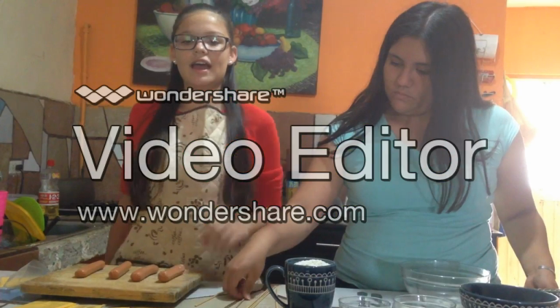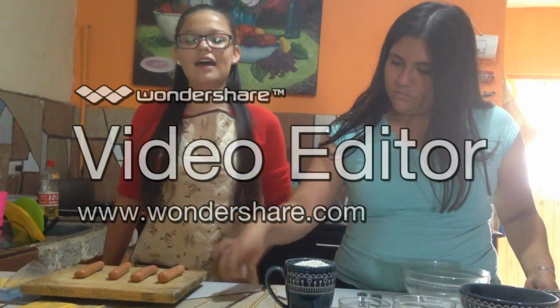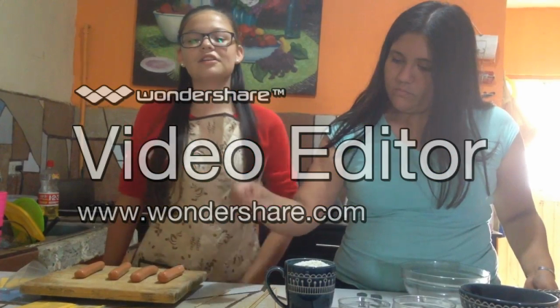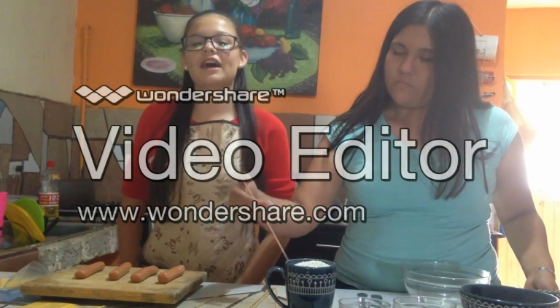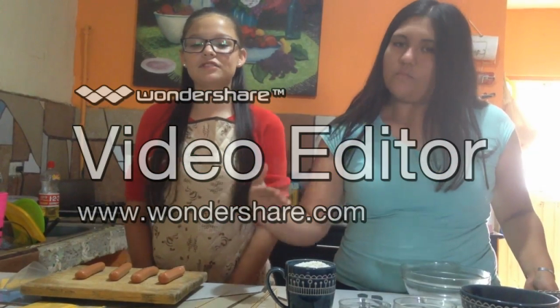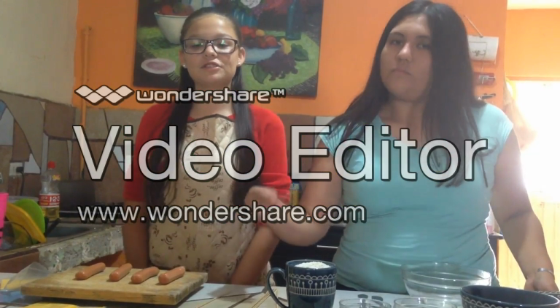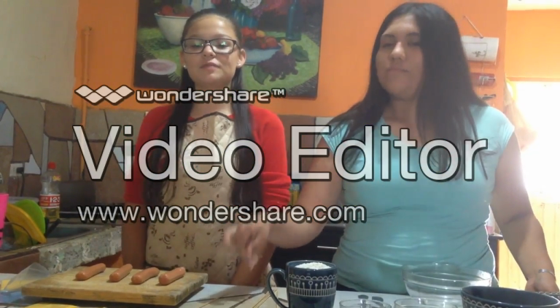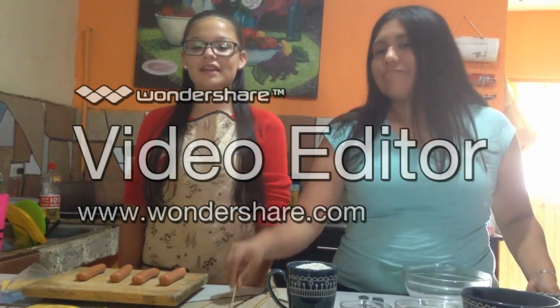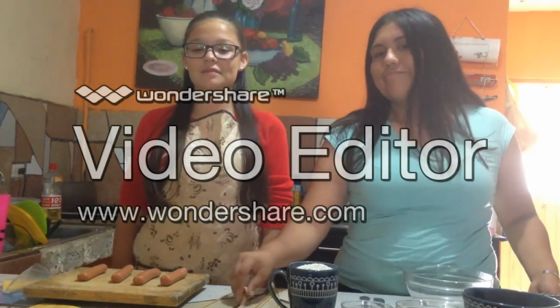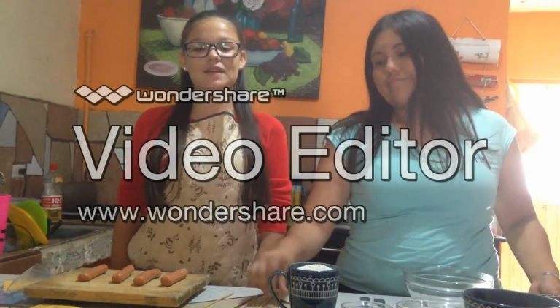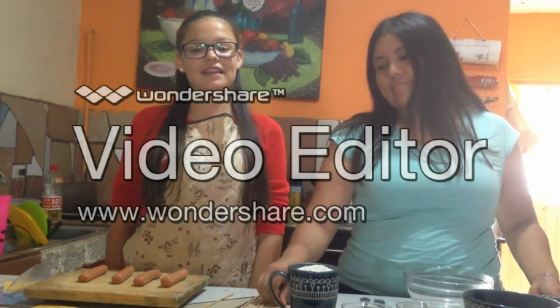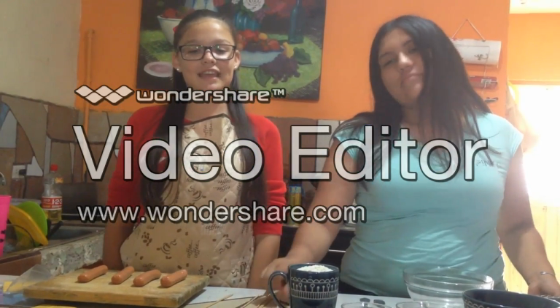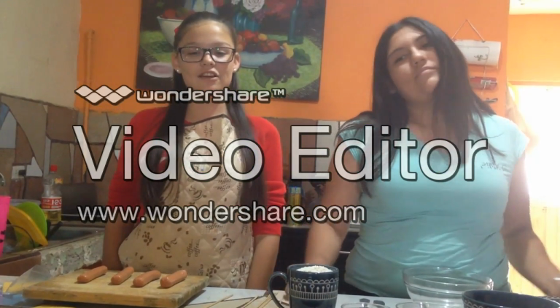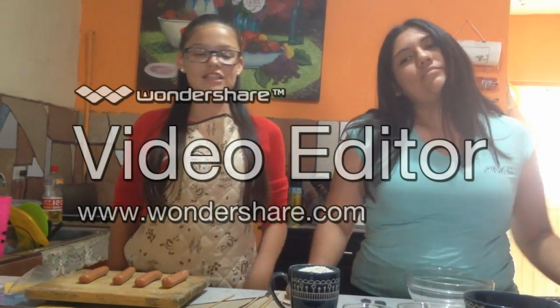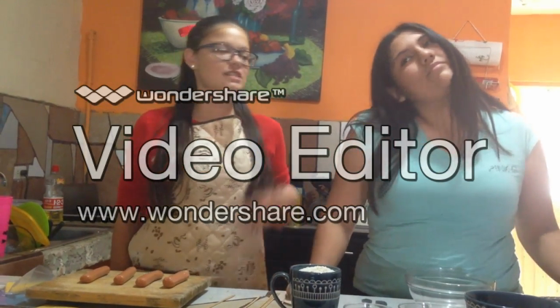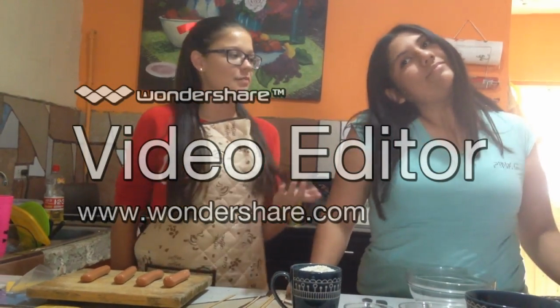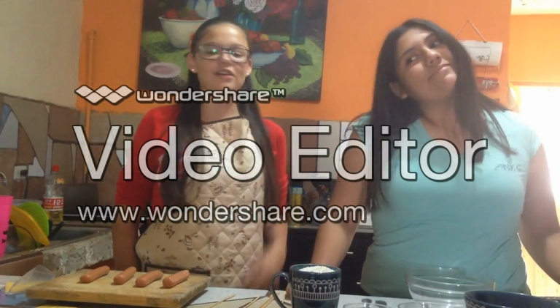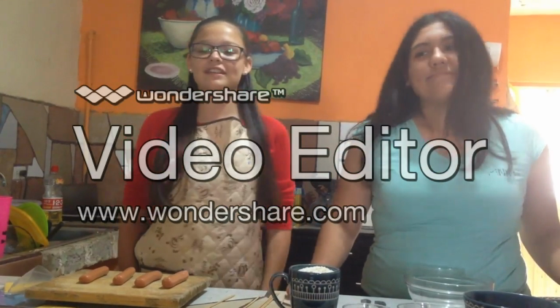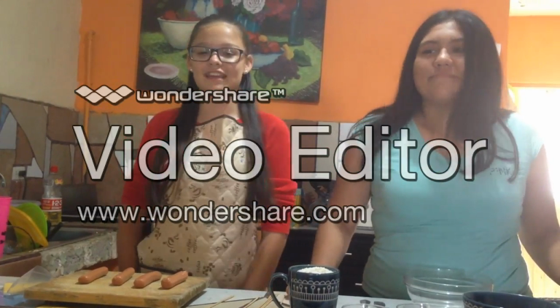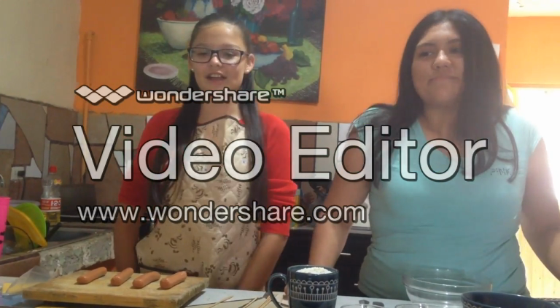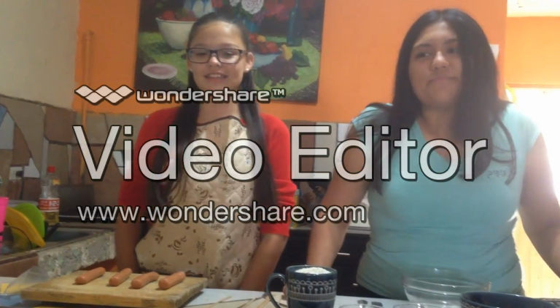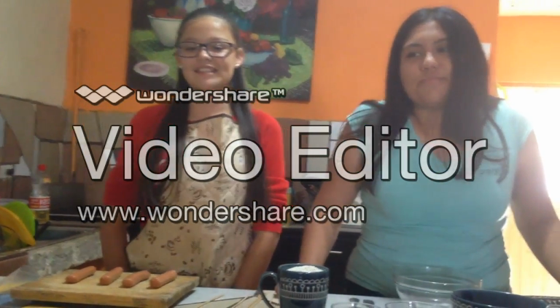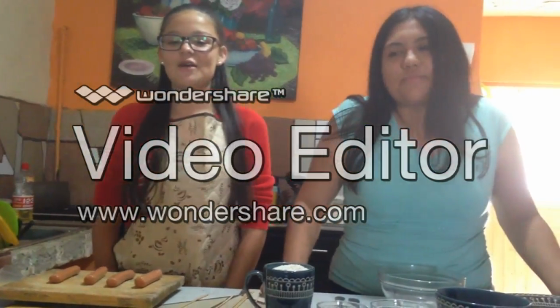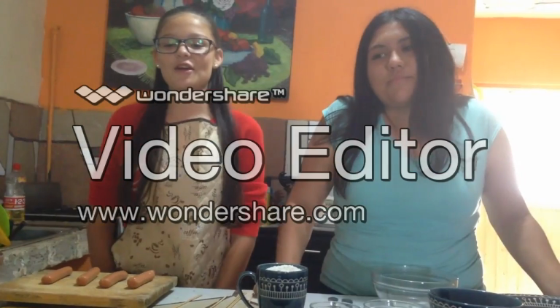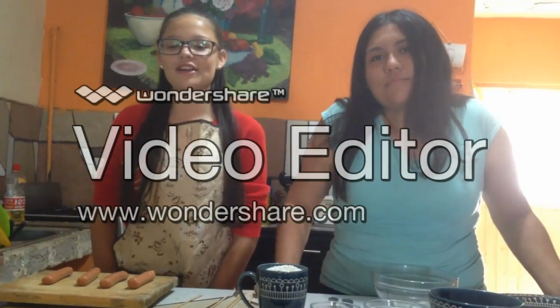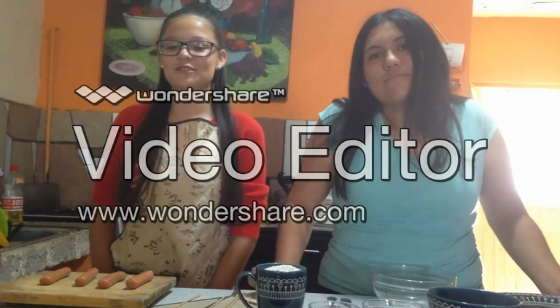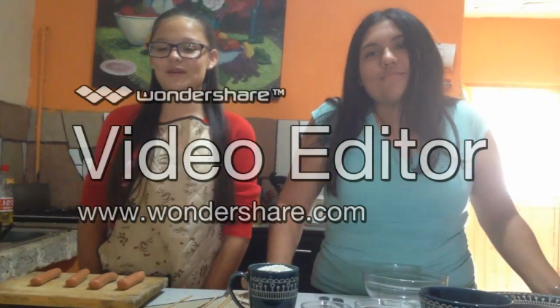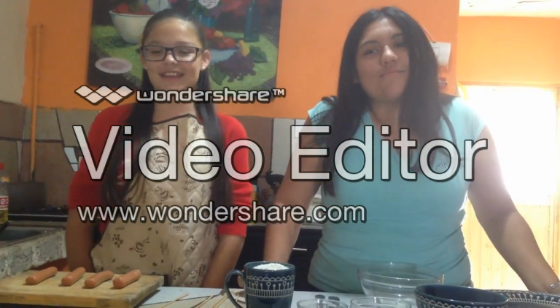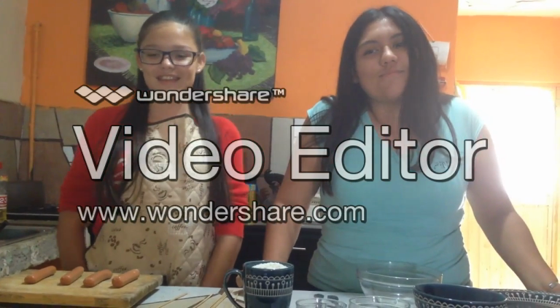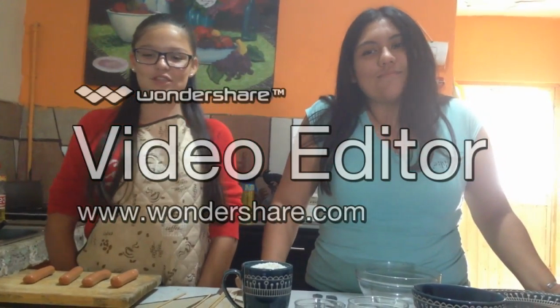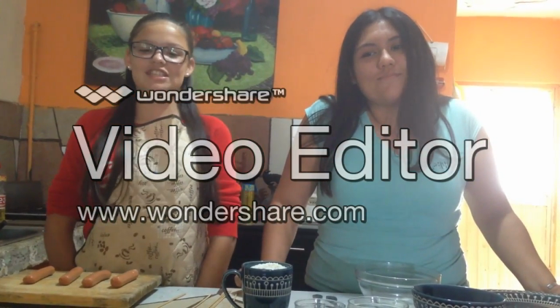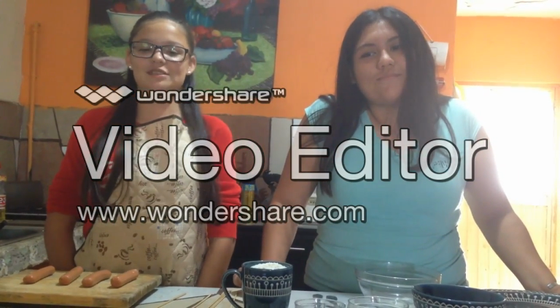Hi, good afternoon. My name is Valeria Taylor and she is my partner Diana Orantes. We are going to do banderillas with cheese.